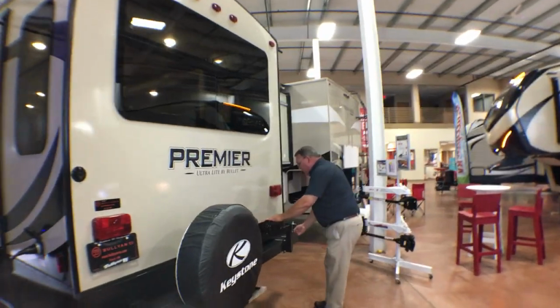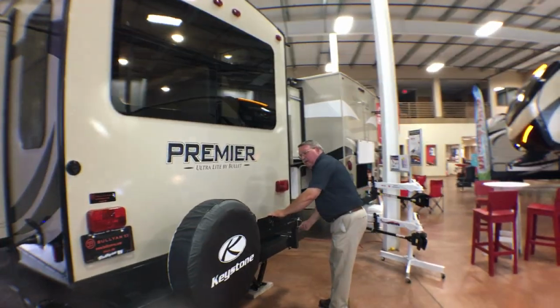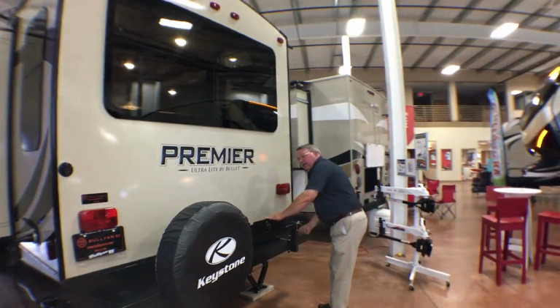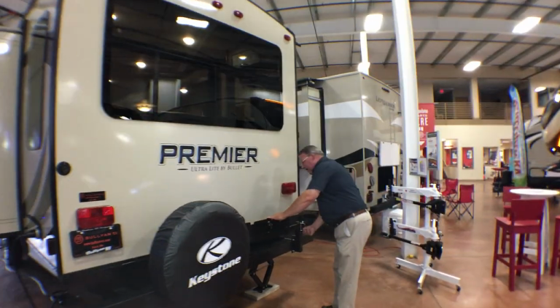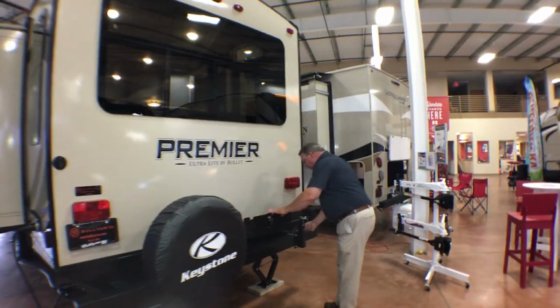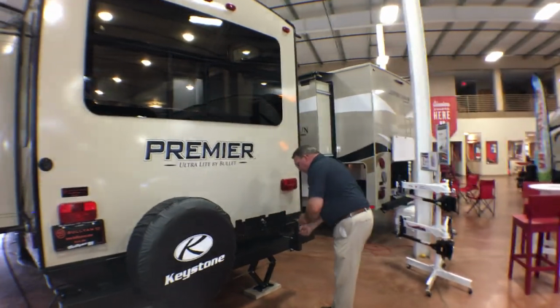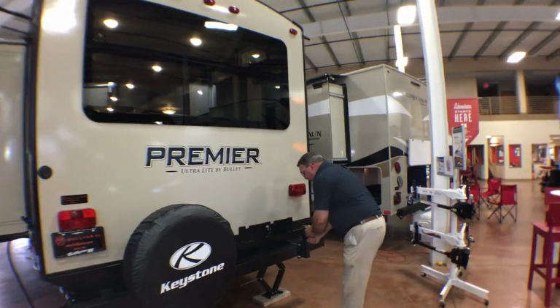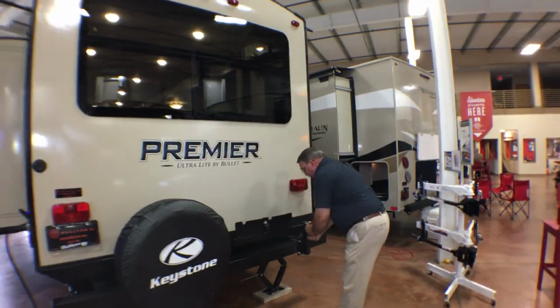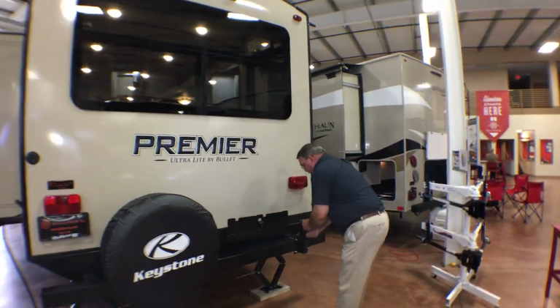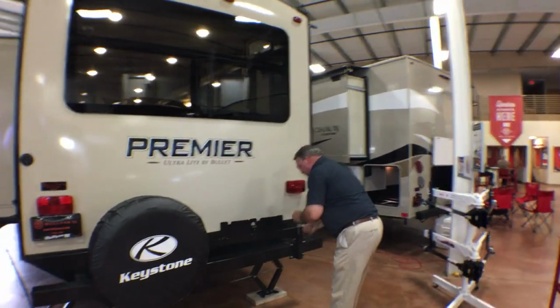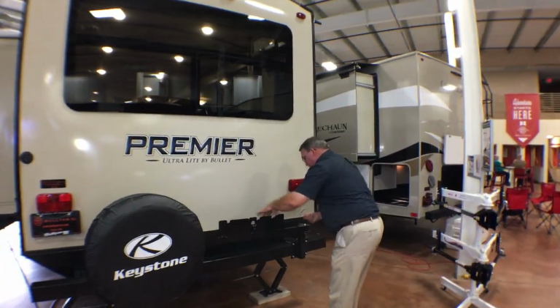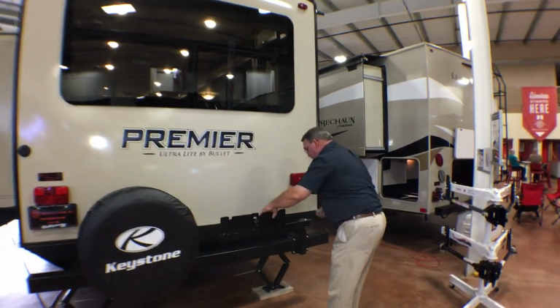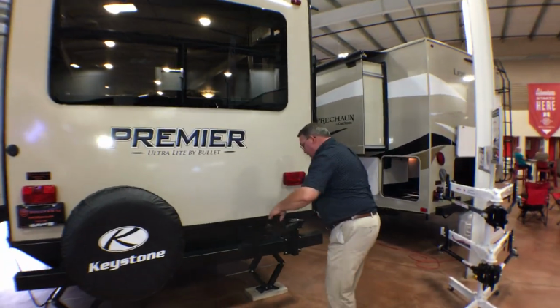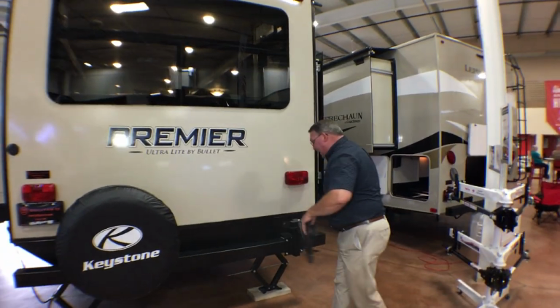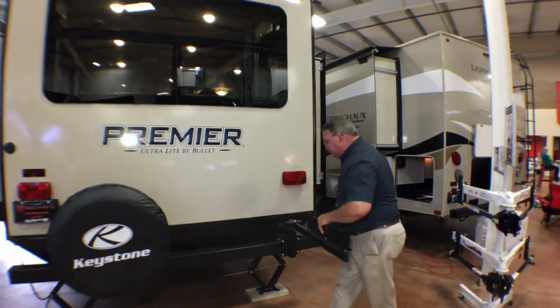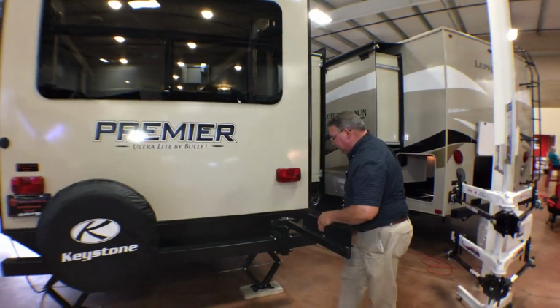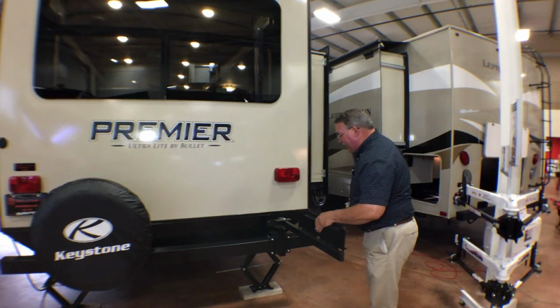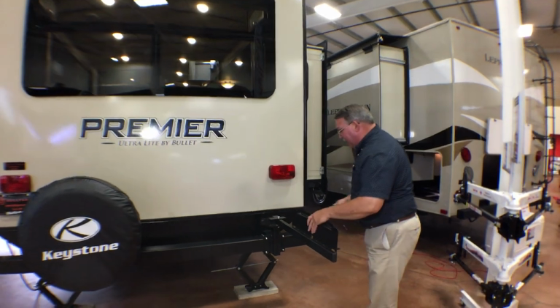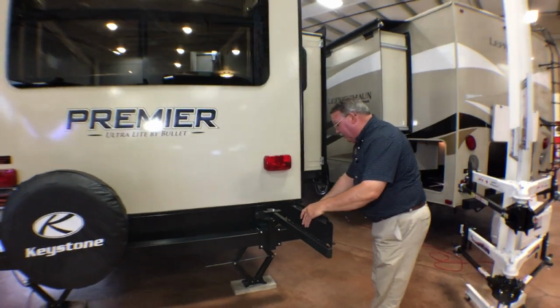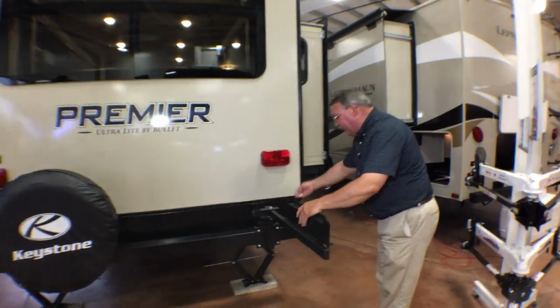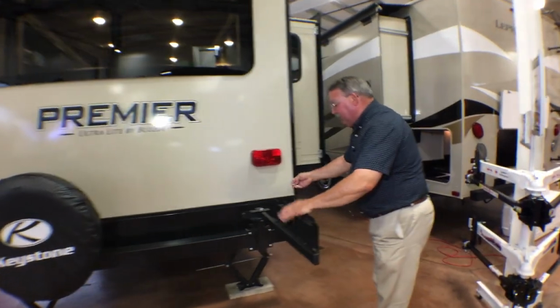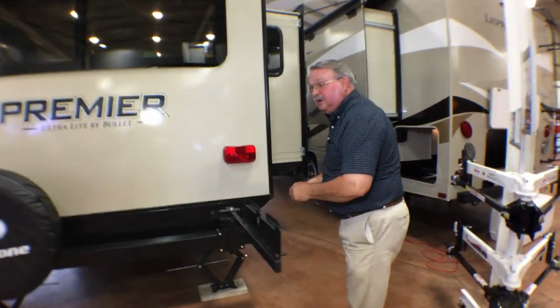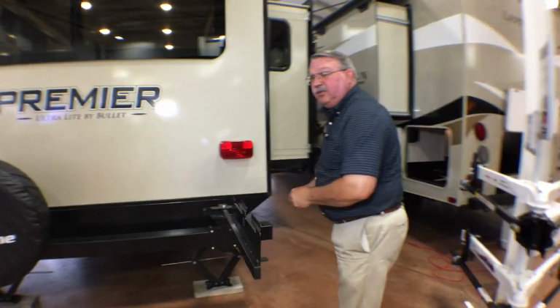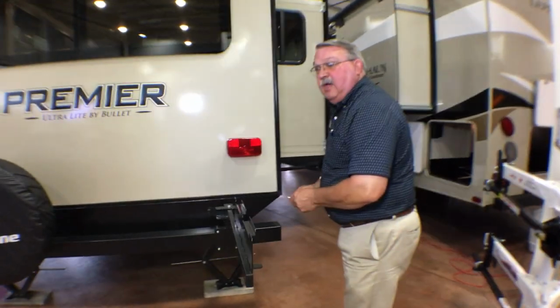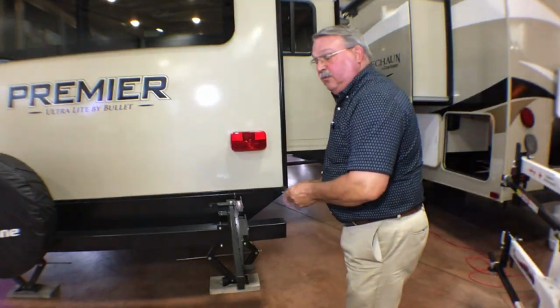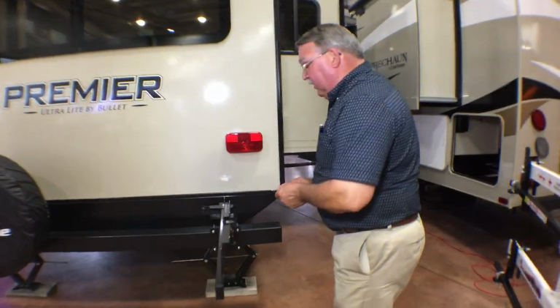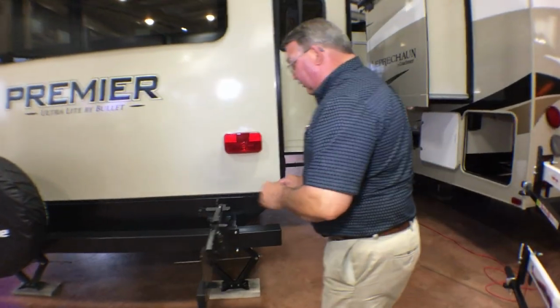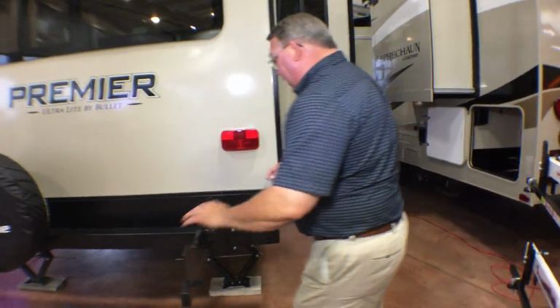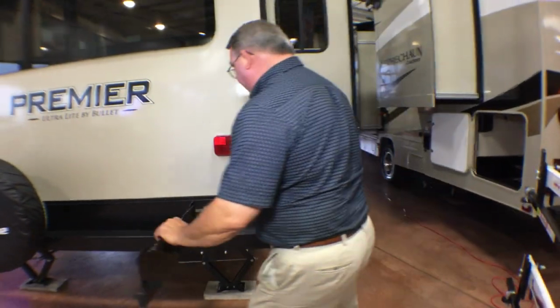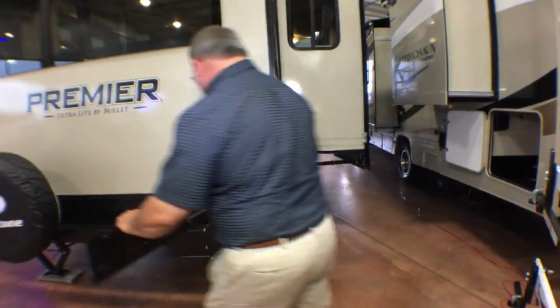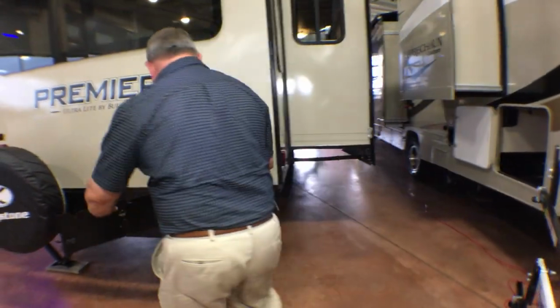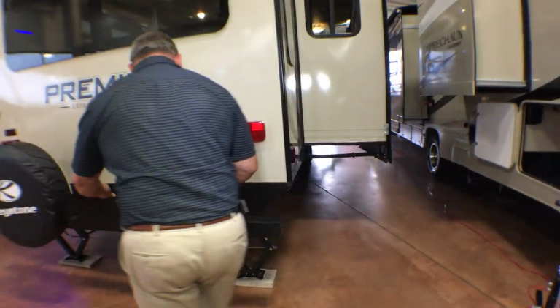Here's where that barbecue grill attaches to the back and plugs in underneath to run off your propane tanks in front.